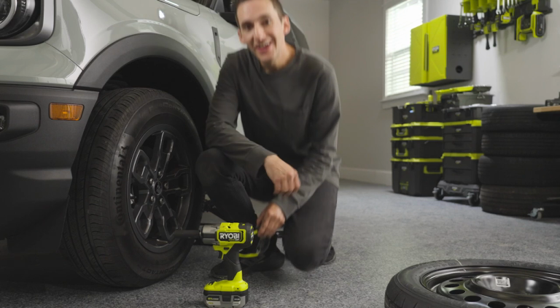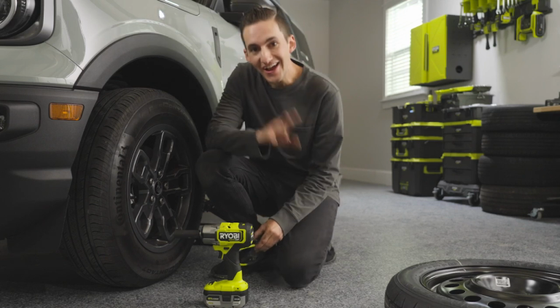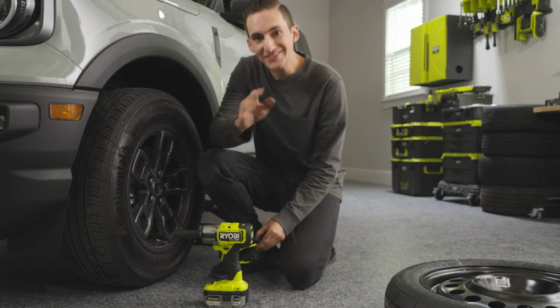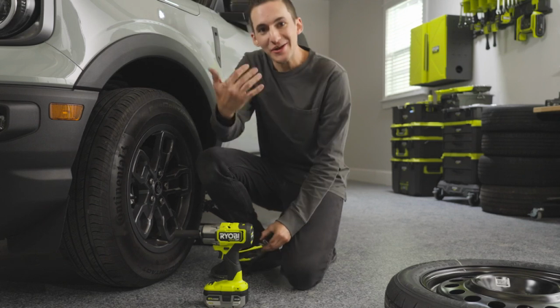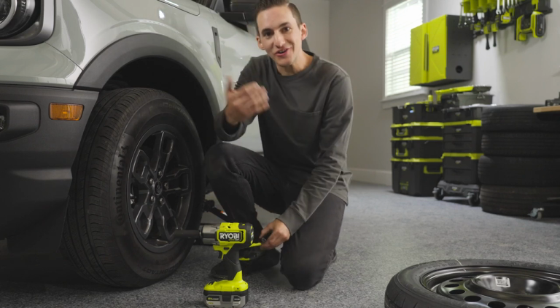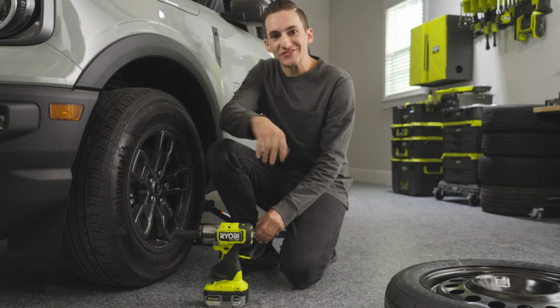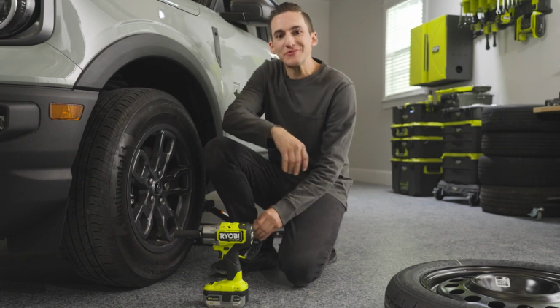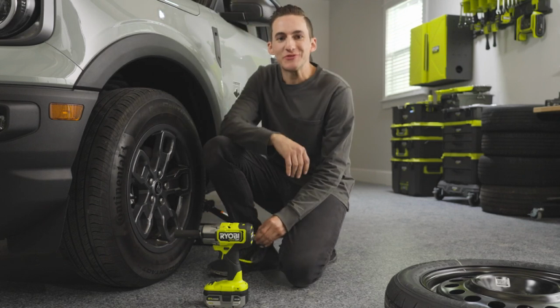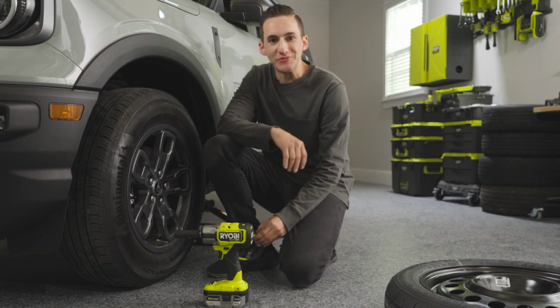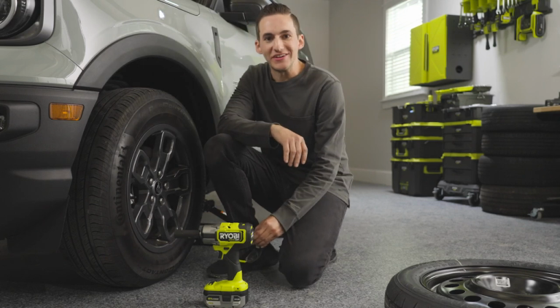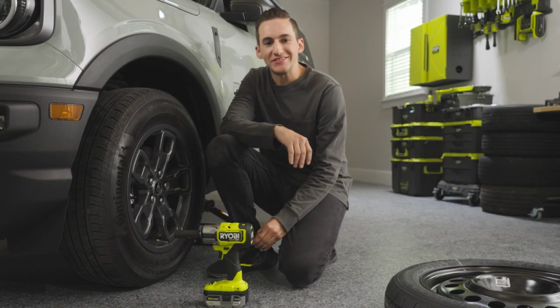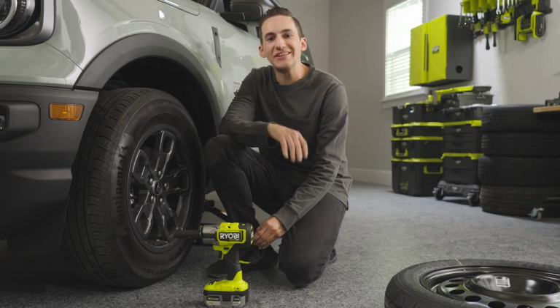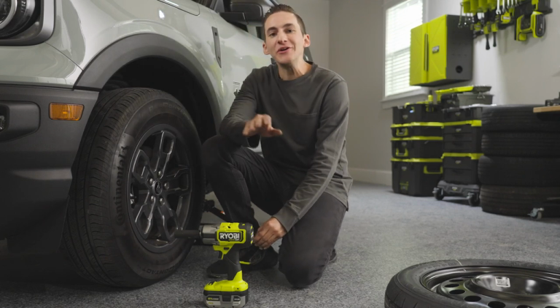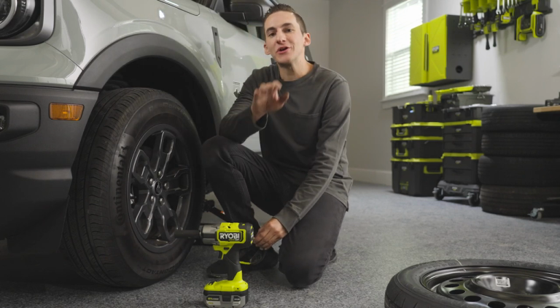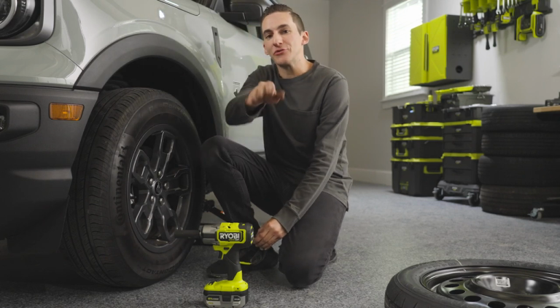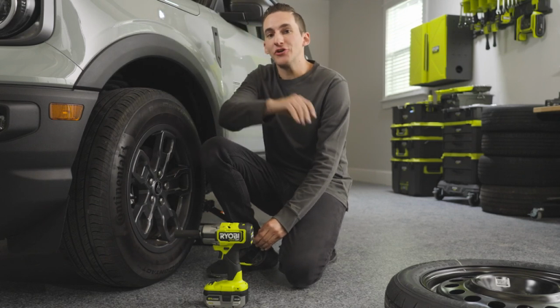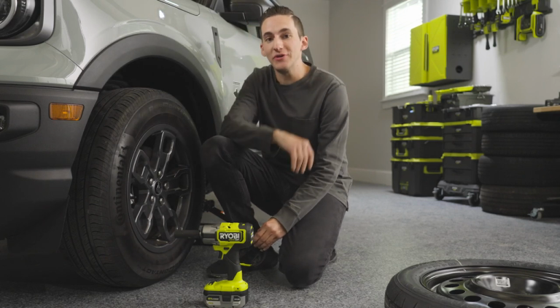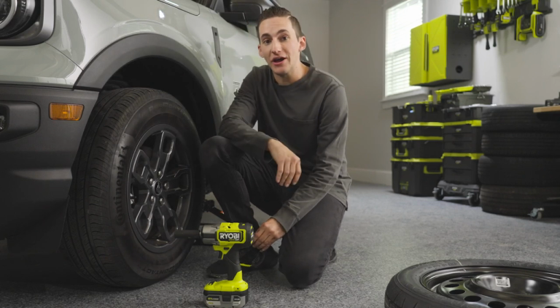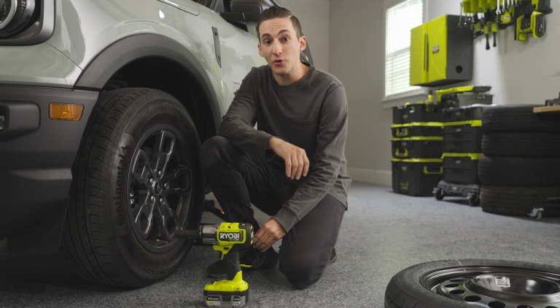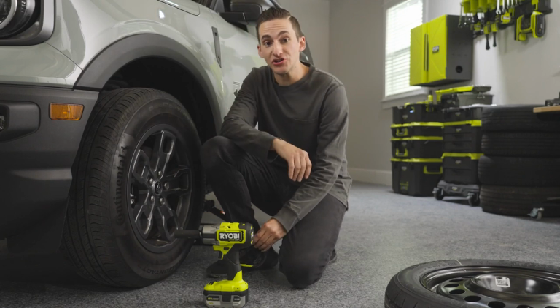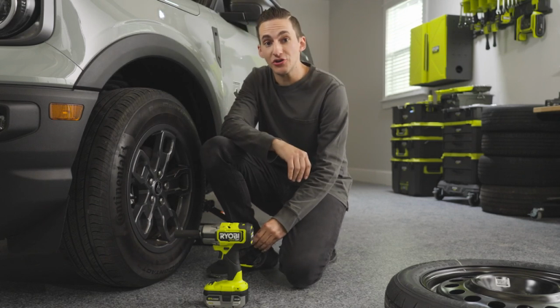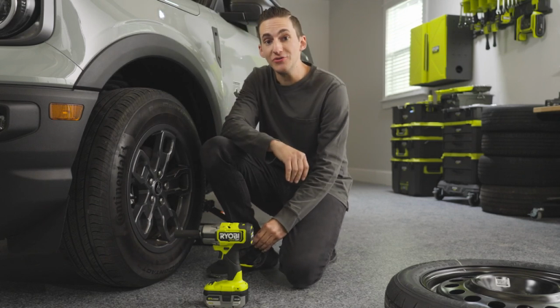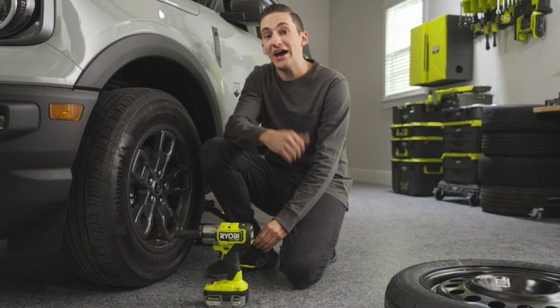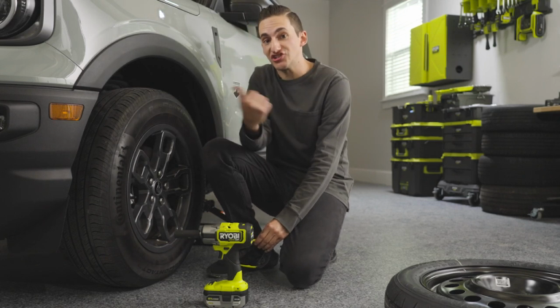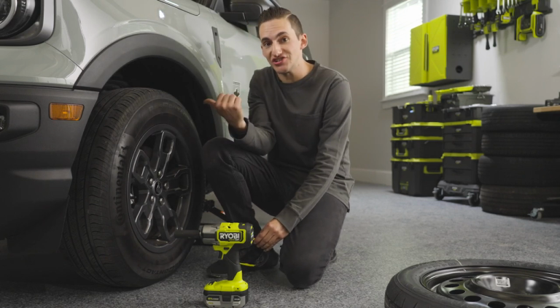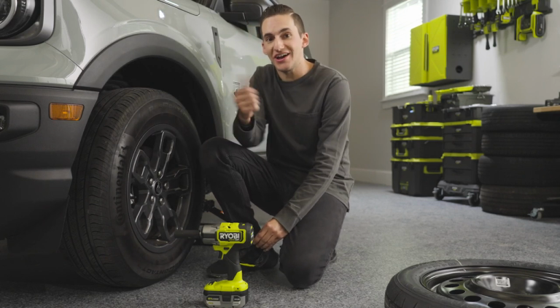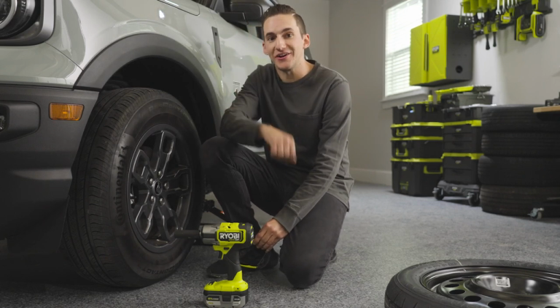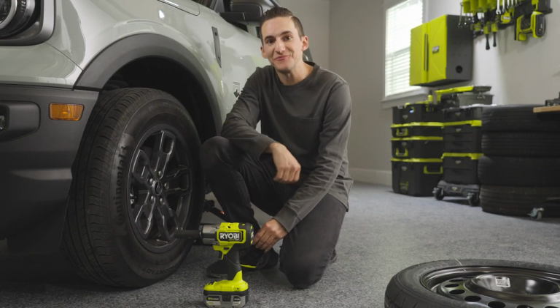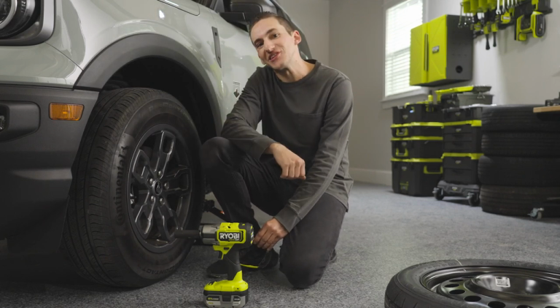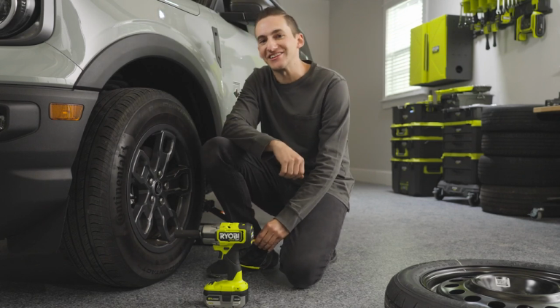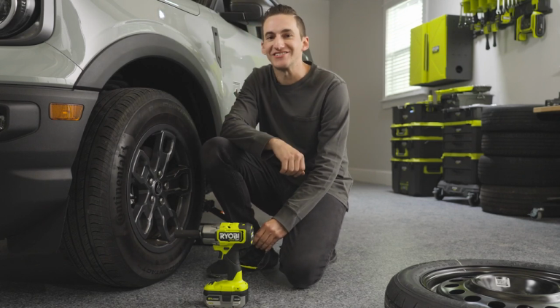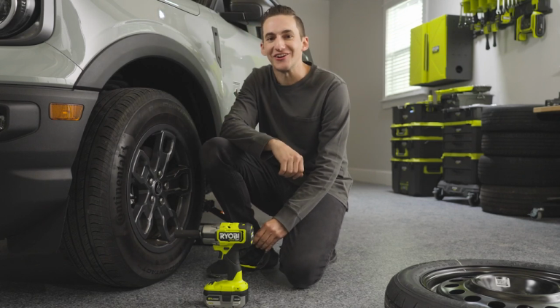Hey guys, I'm Chris from Christian Media. Today we're here with Reelby, and we're going to show you how to change a tire. Let's get started.